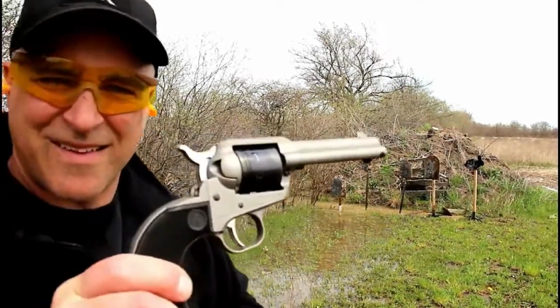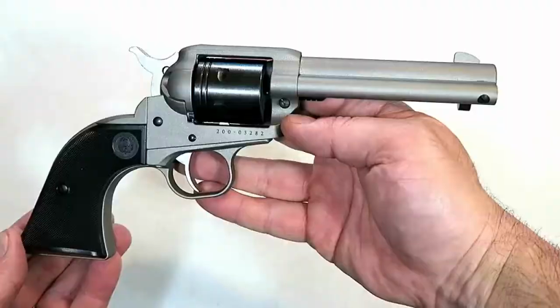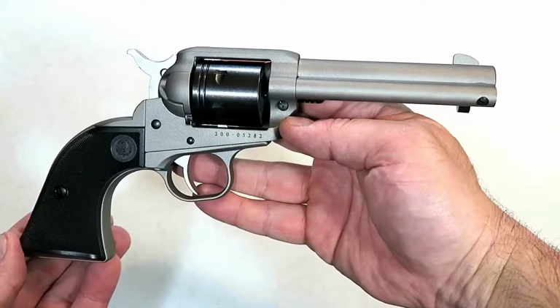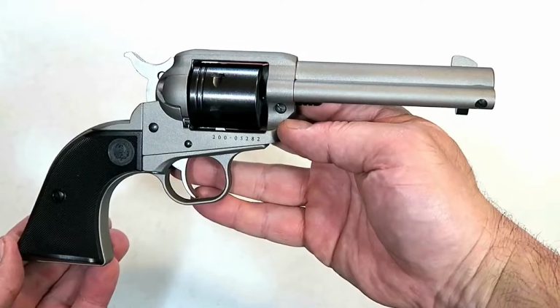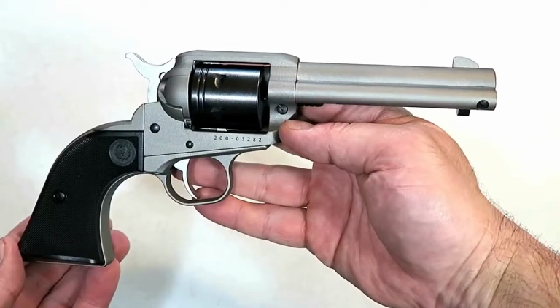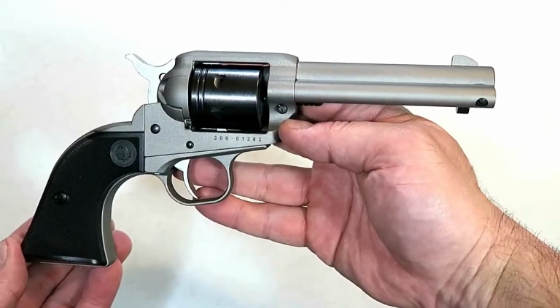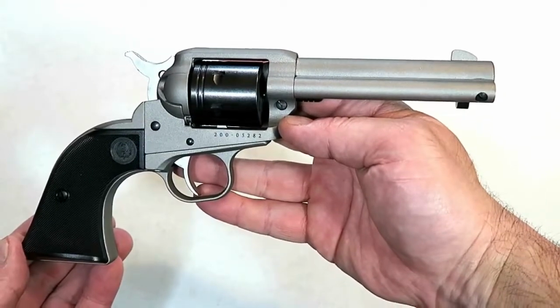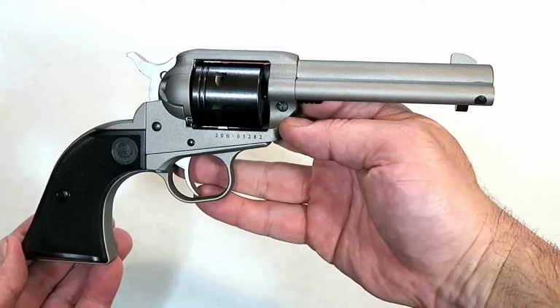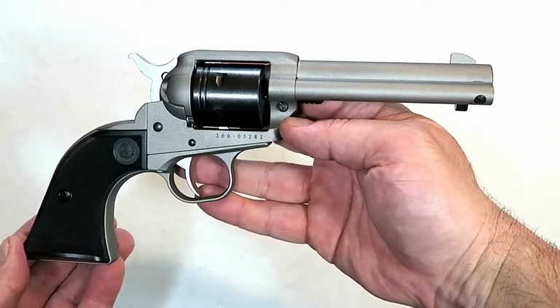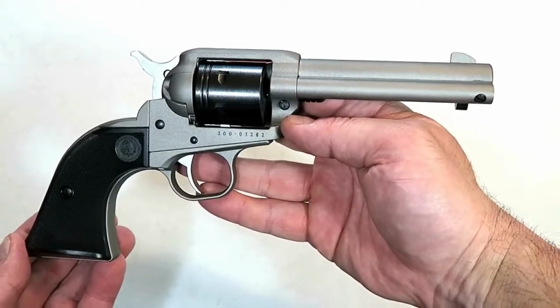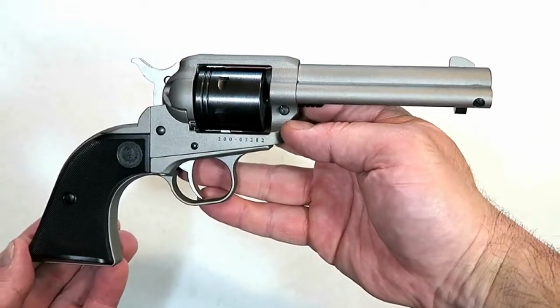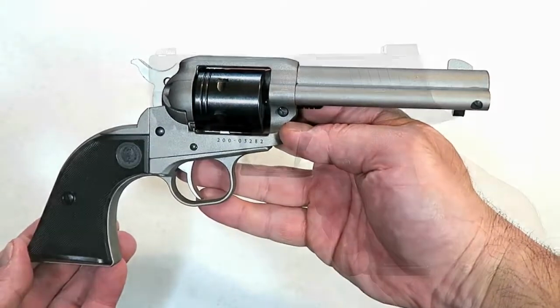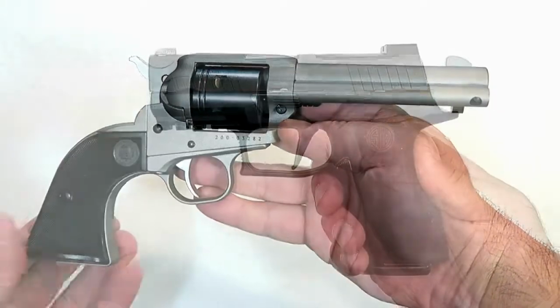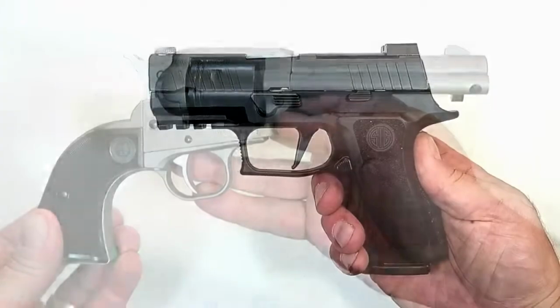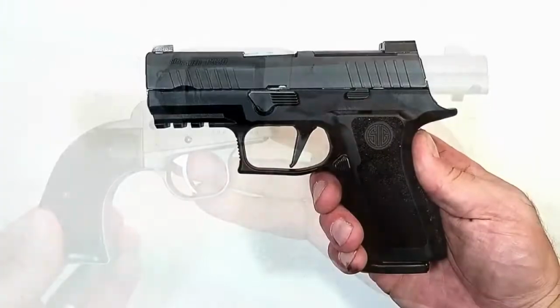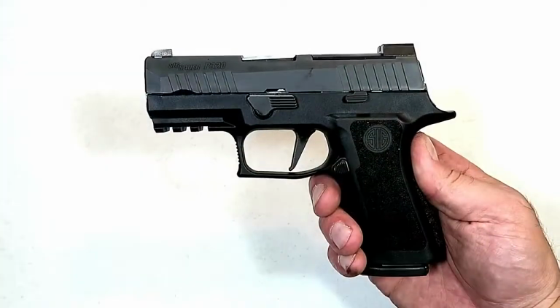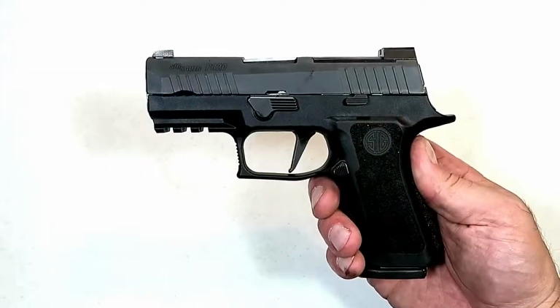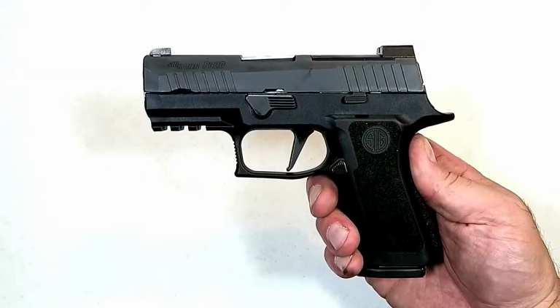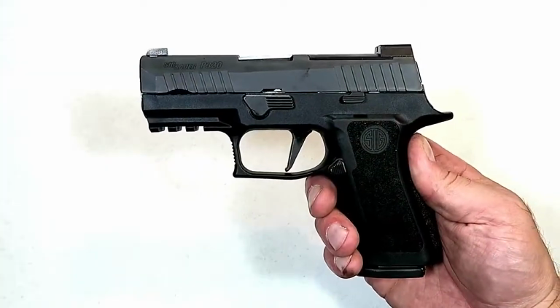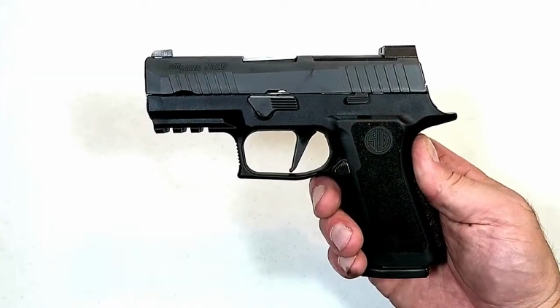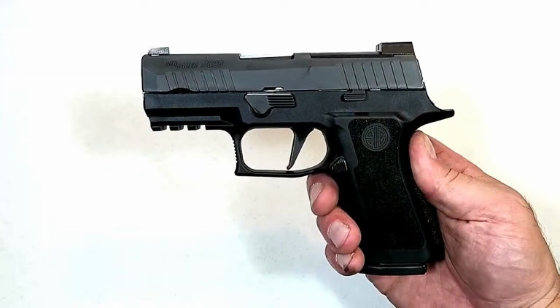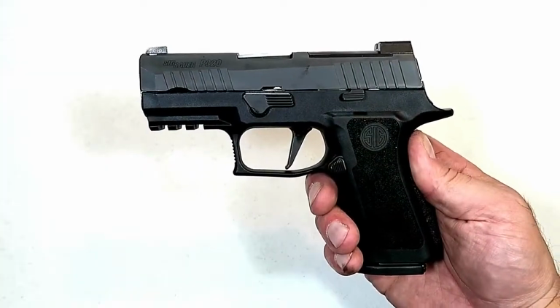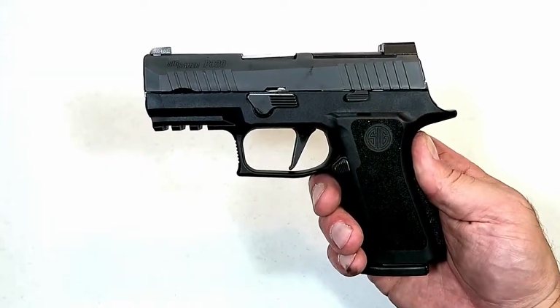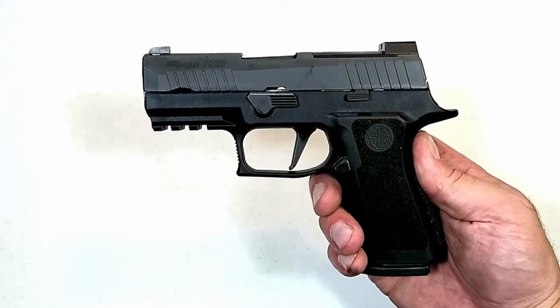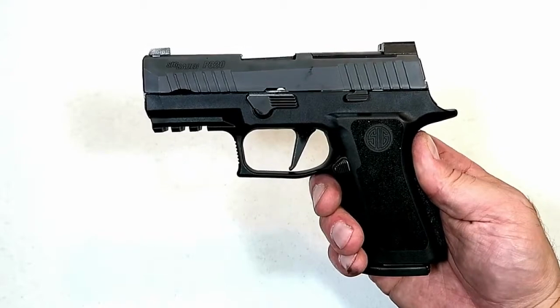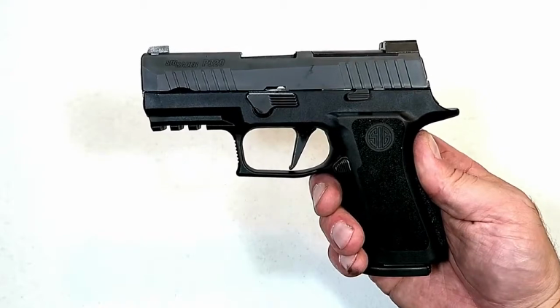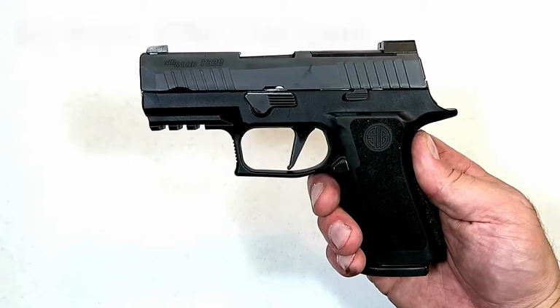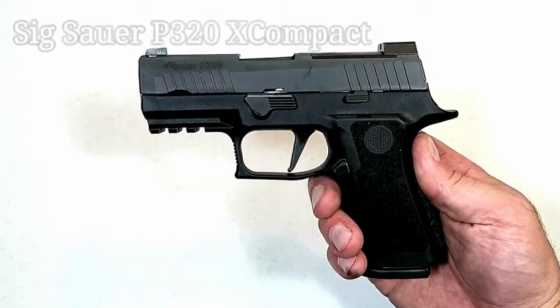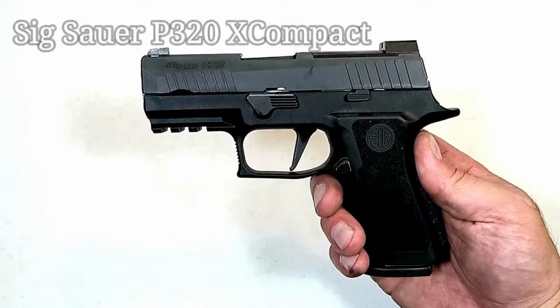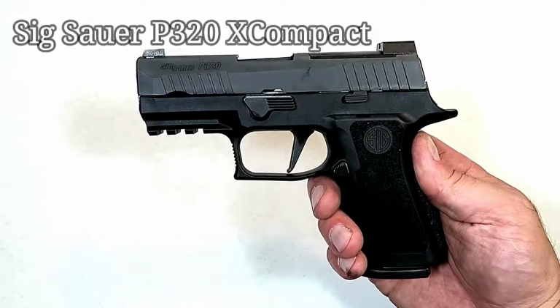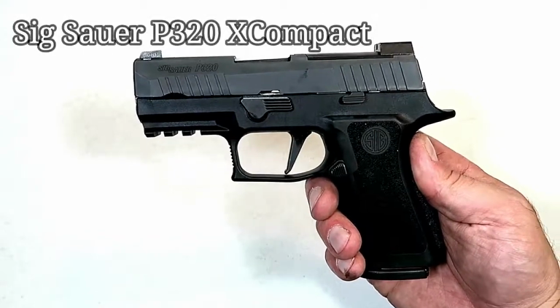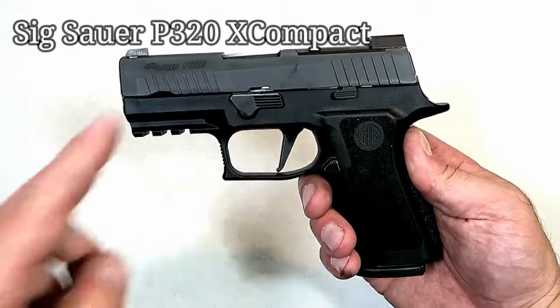This one is in silver Cerakote. They also make a bronze and black Cerakote in the Wrangler line.